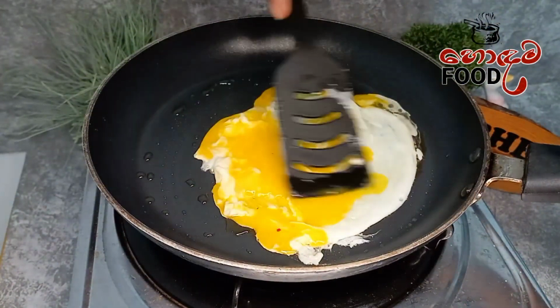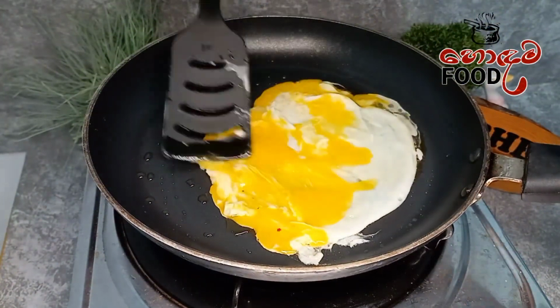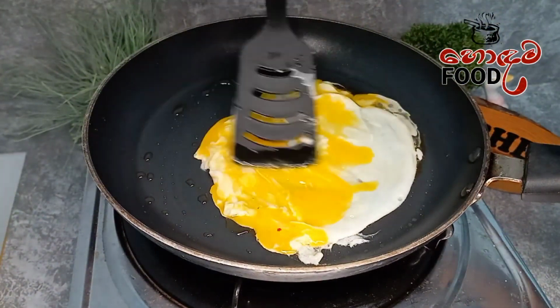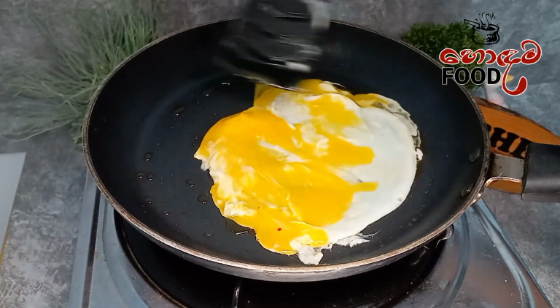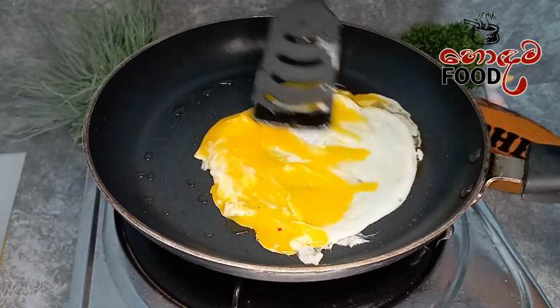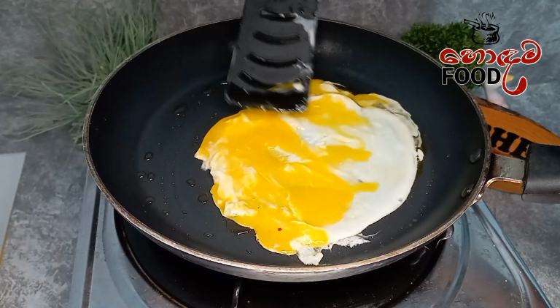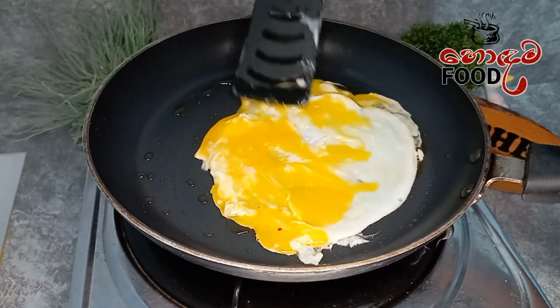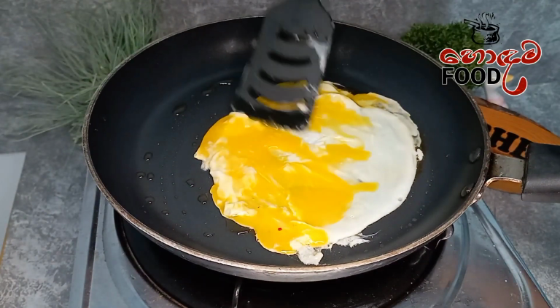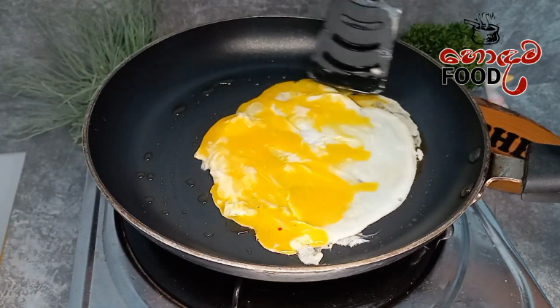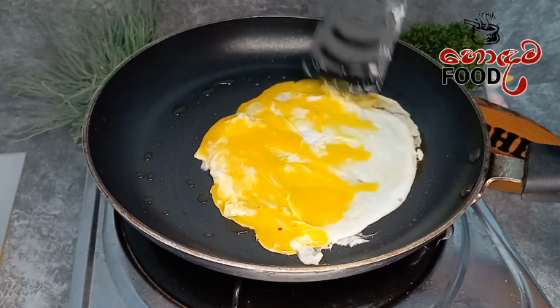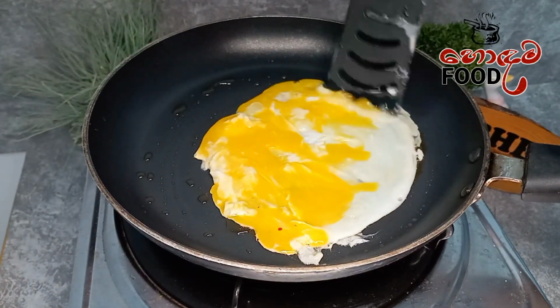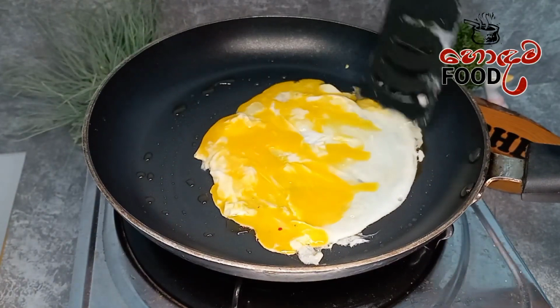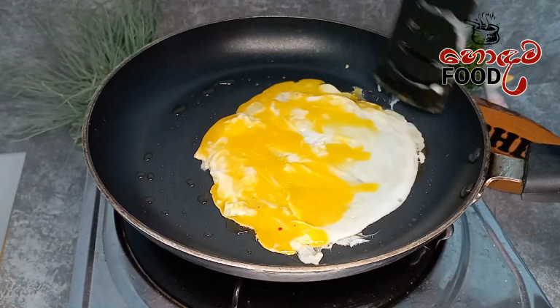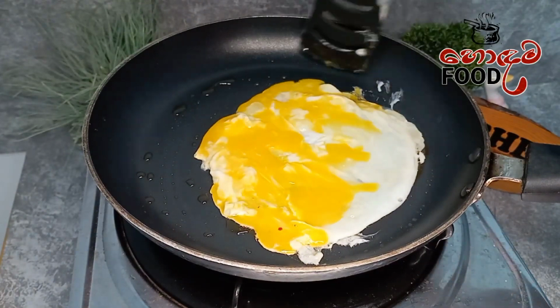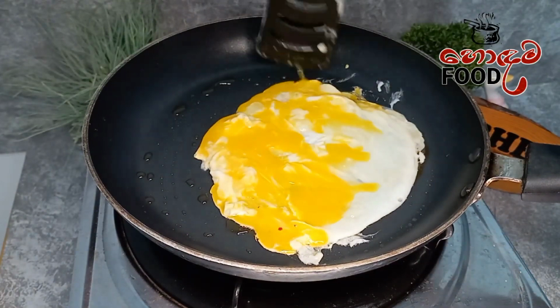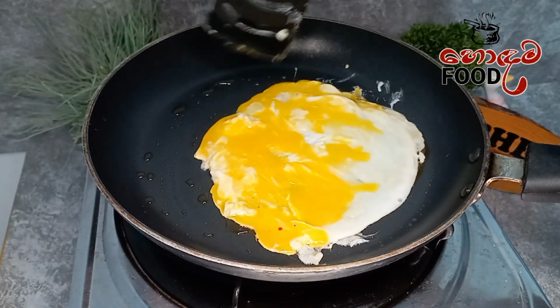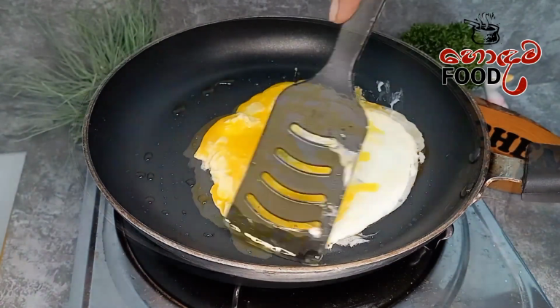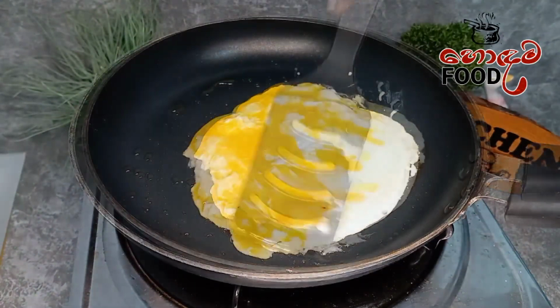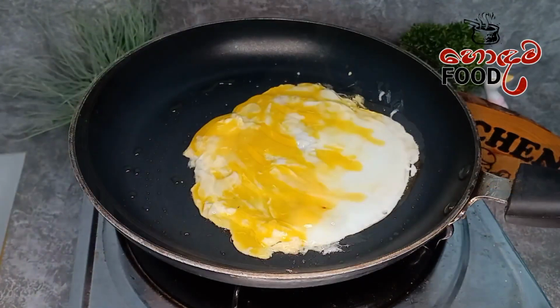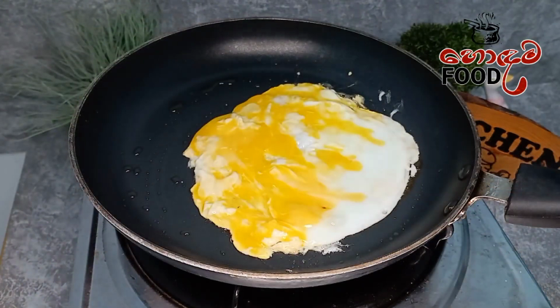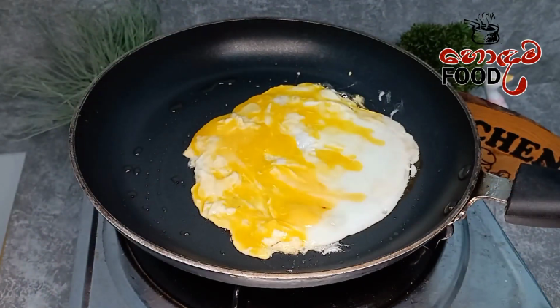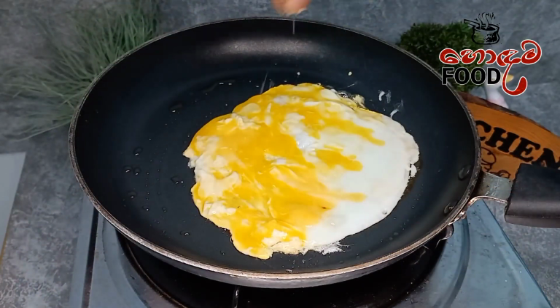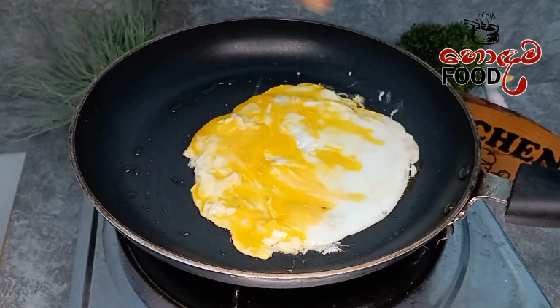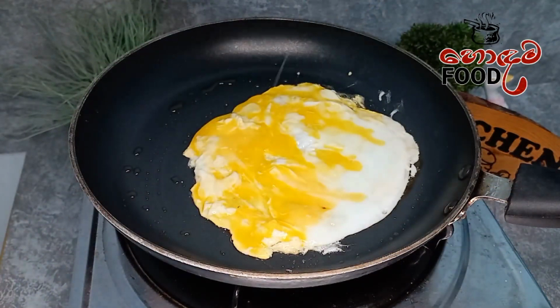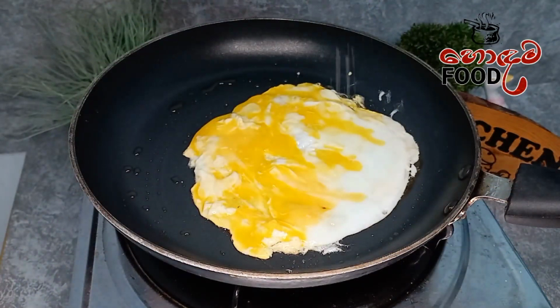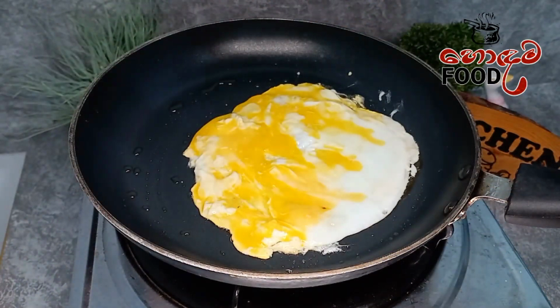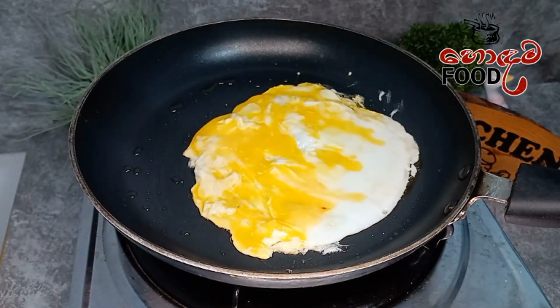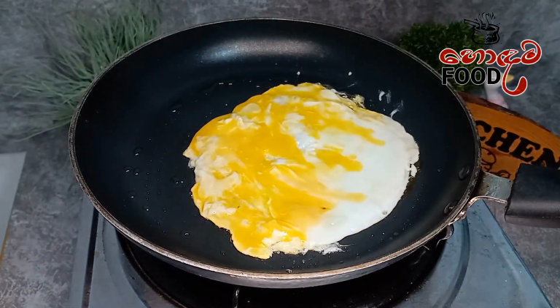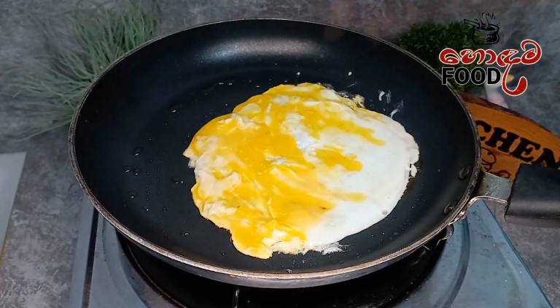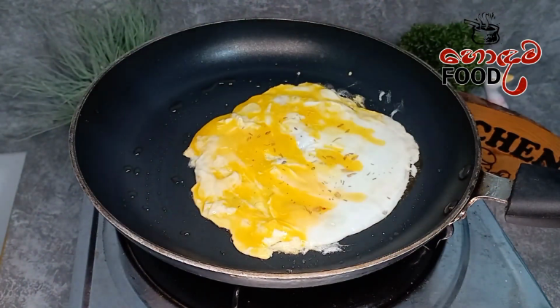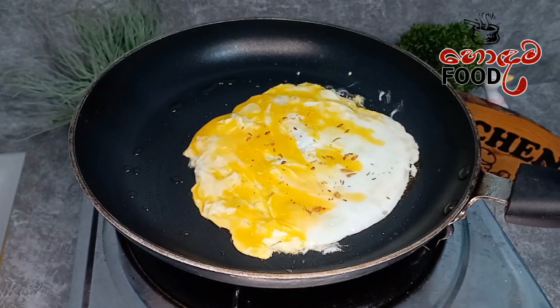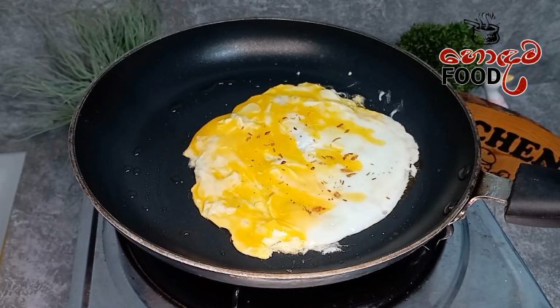Add a bit of egg on top and fresh greens.